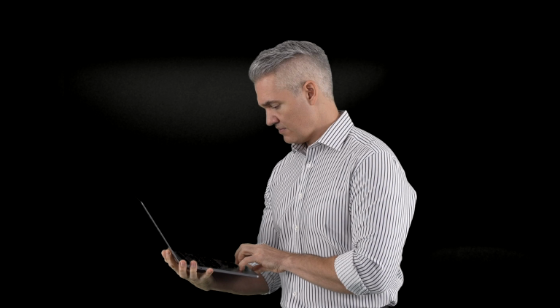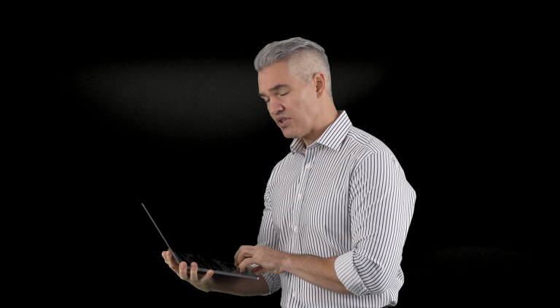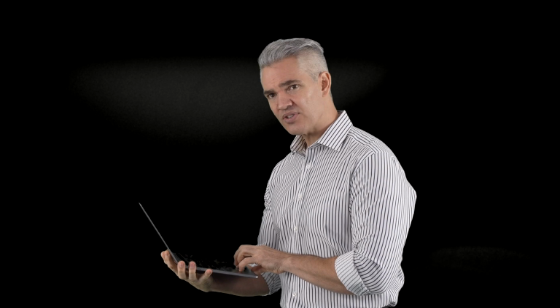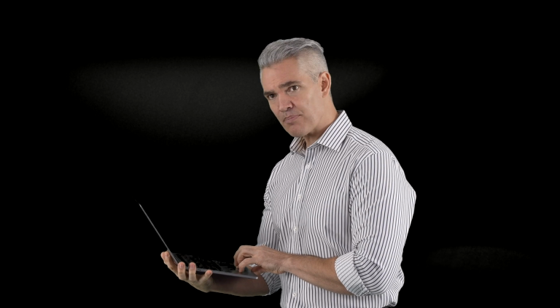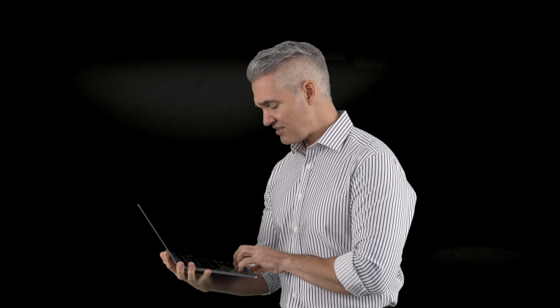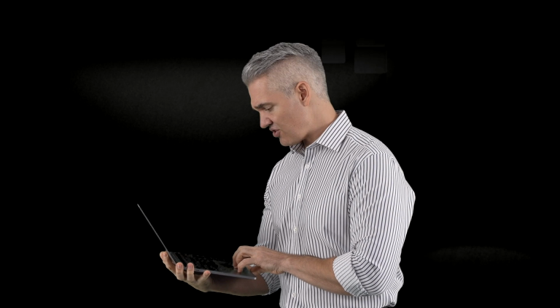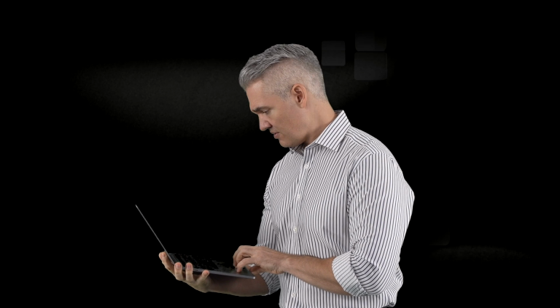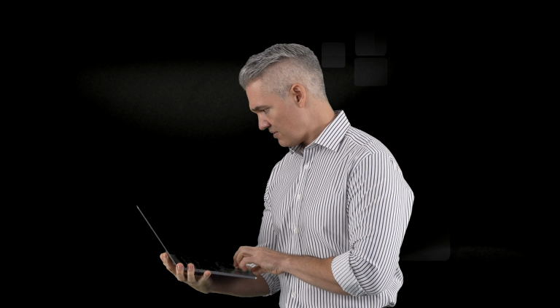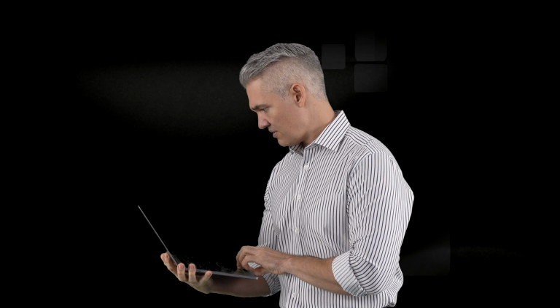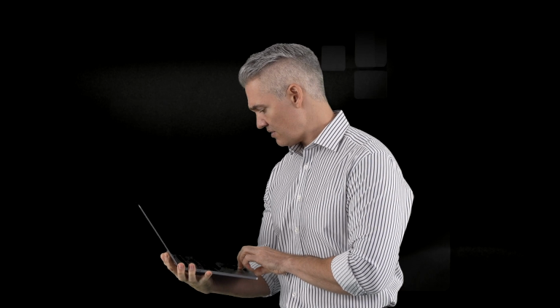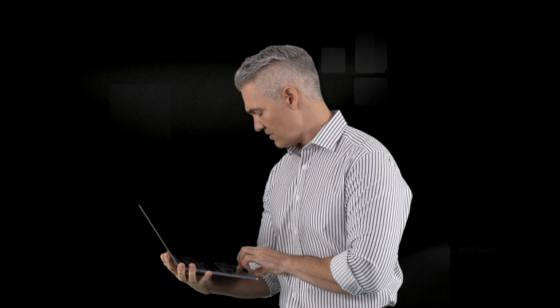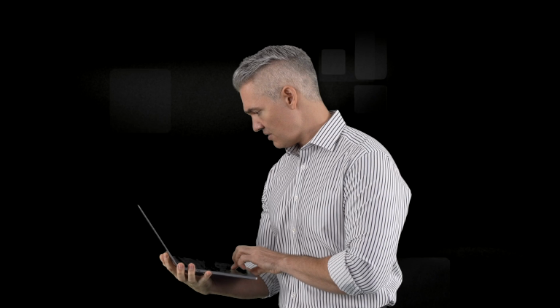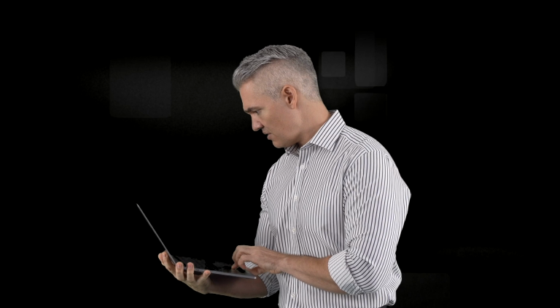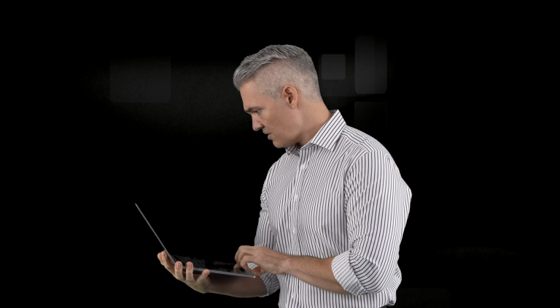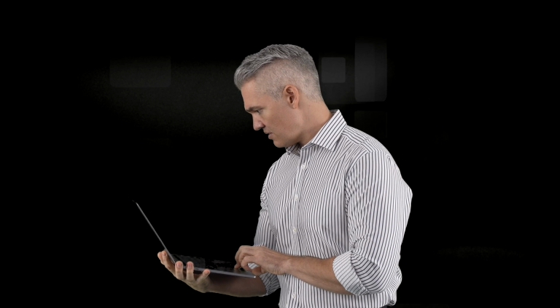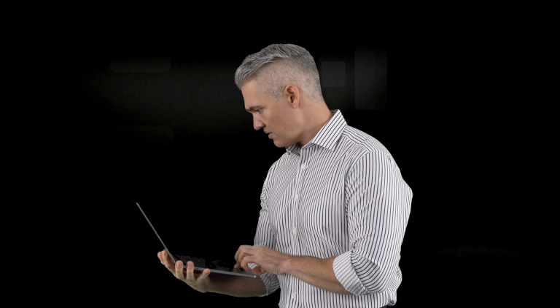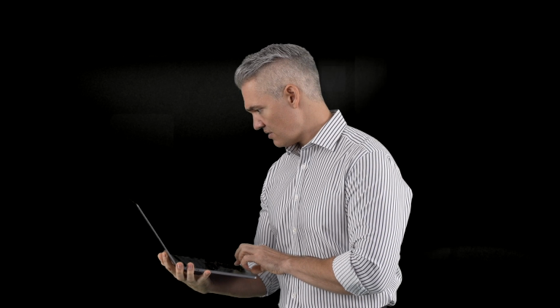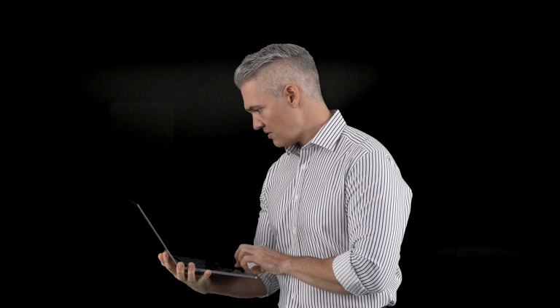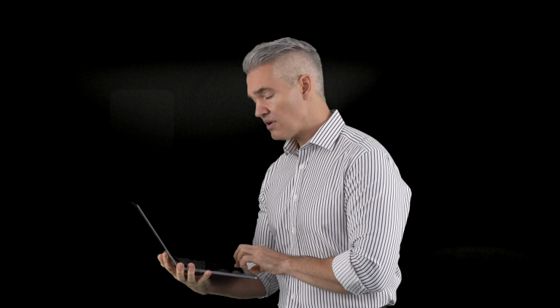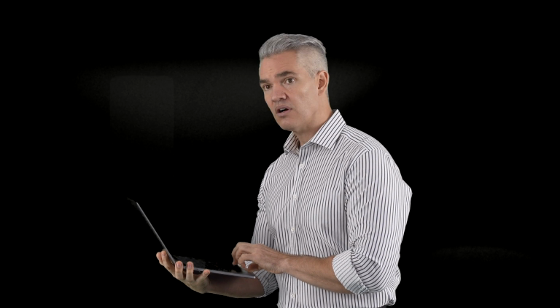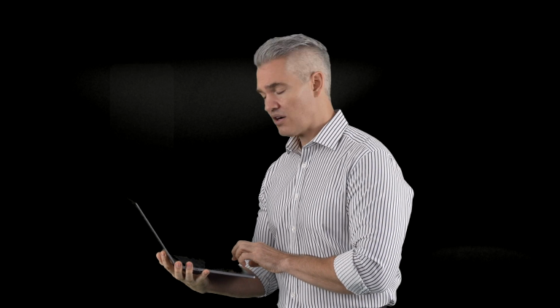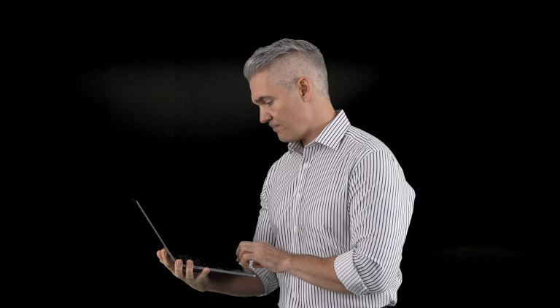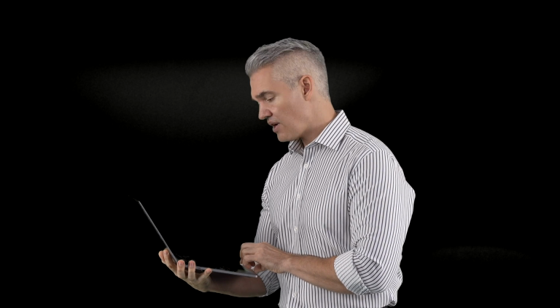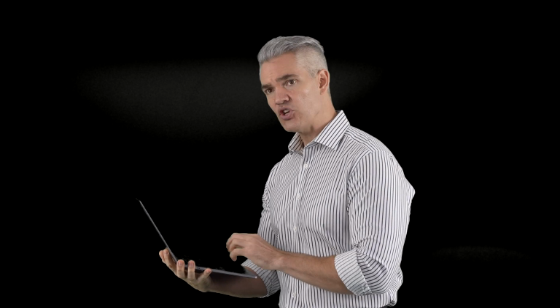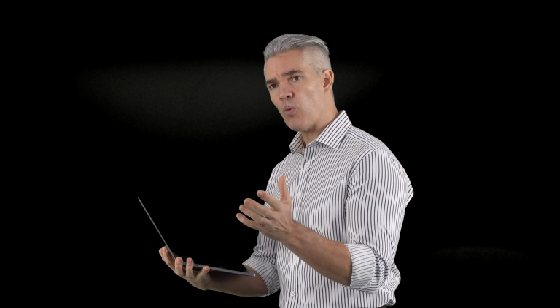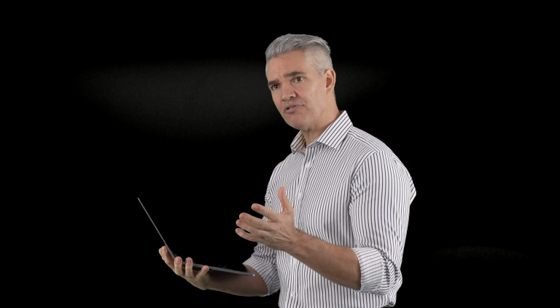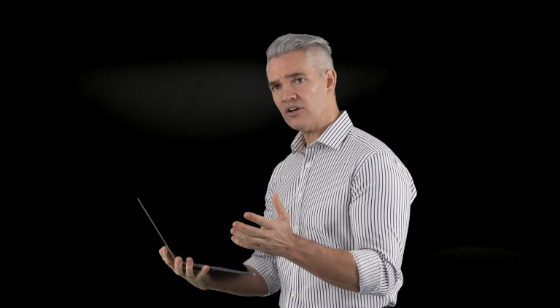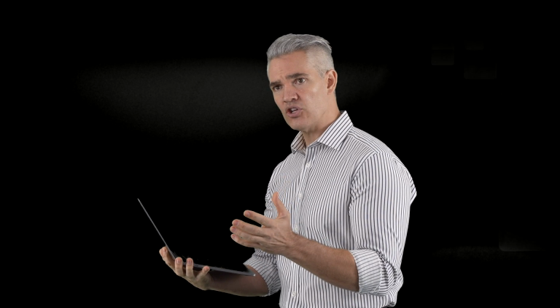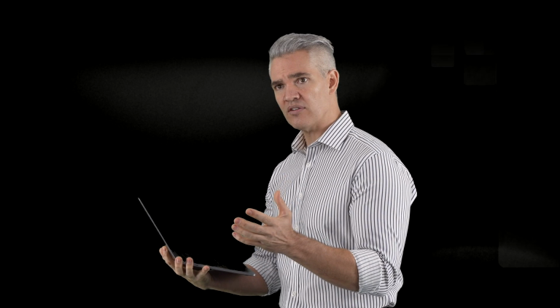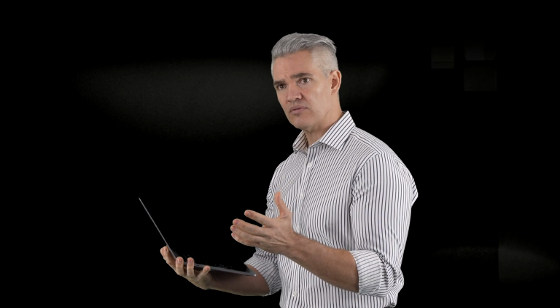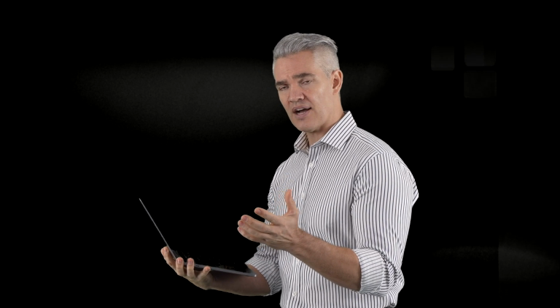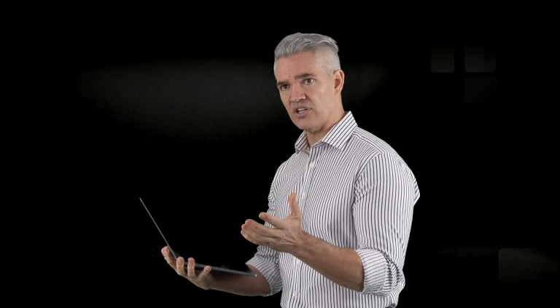Did you send that presentation? Are you on Wi-Fi or are you on 5G?